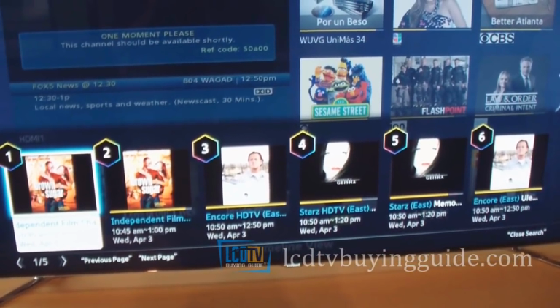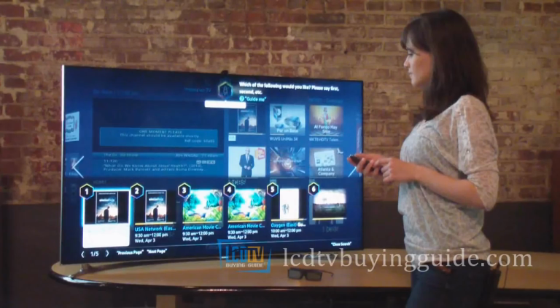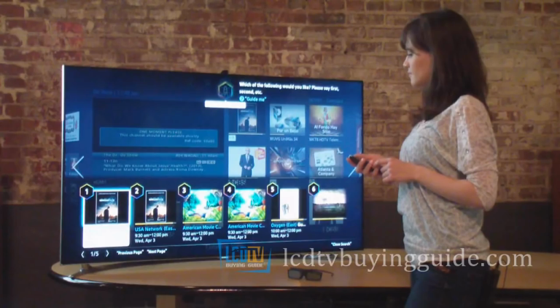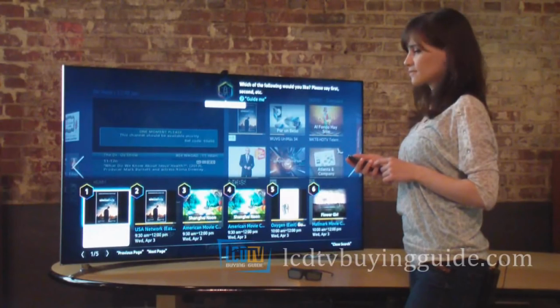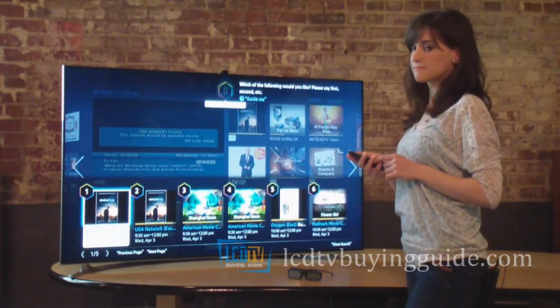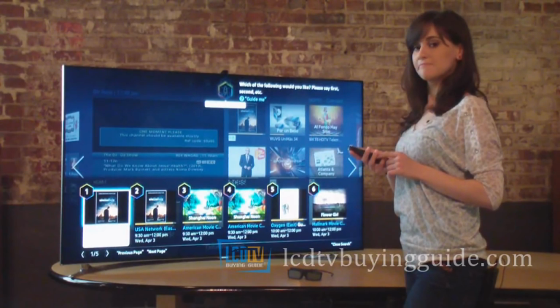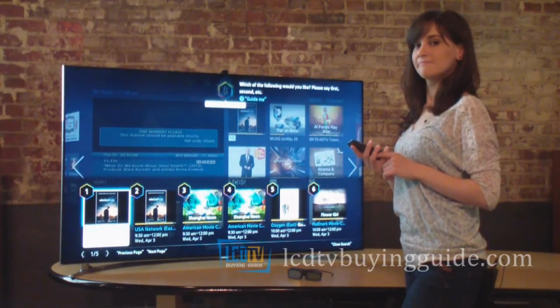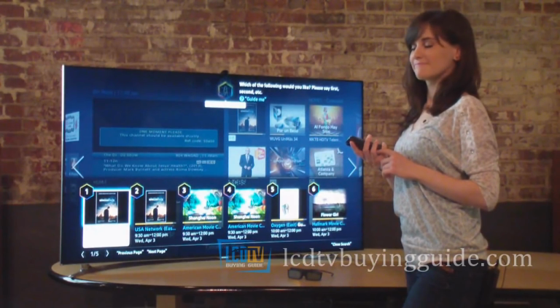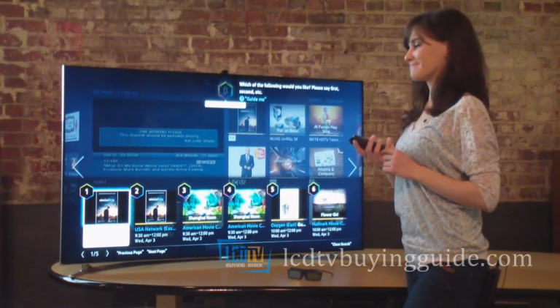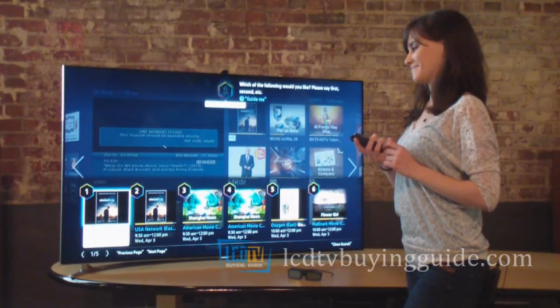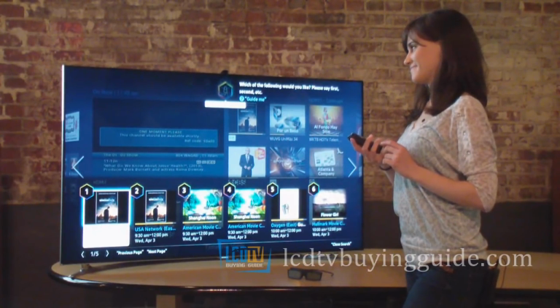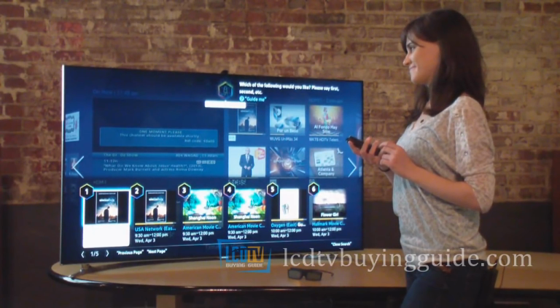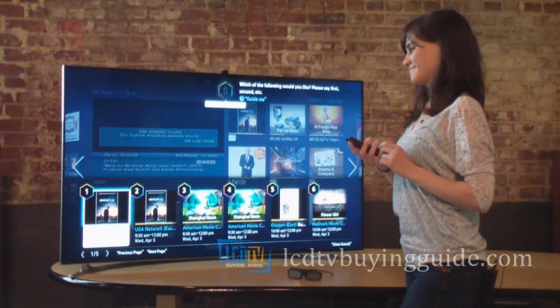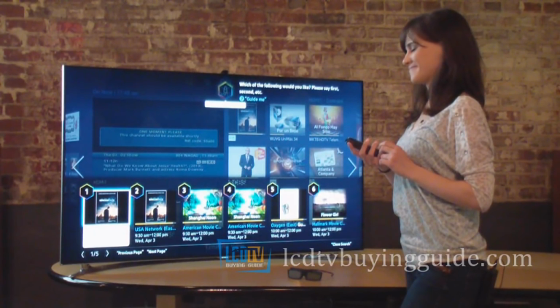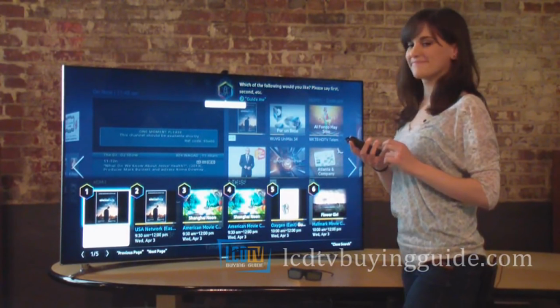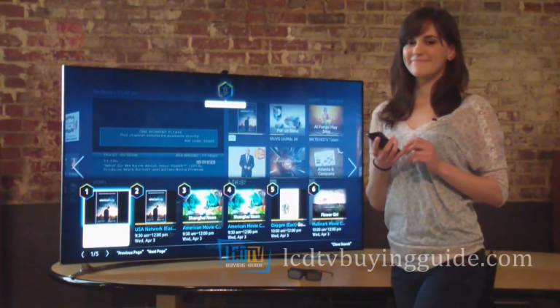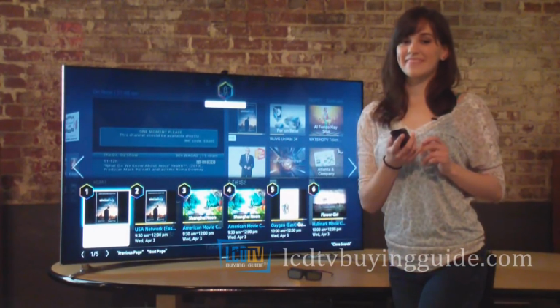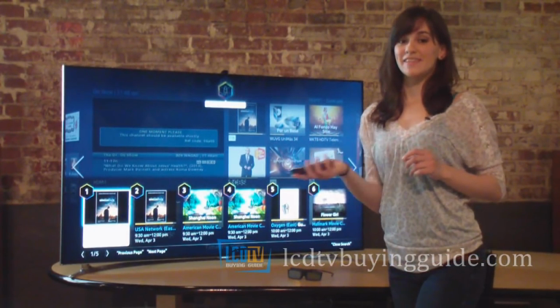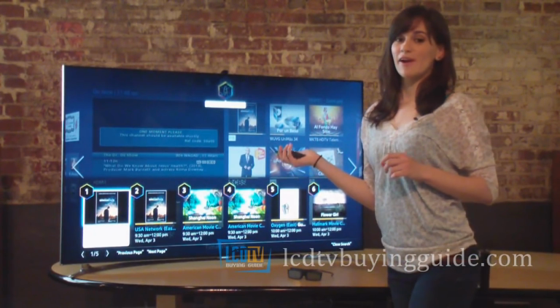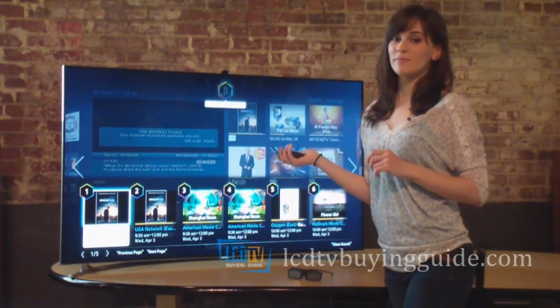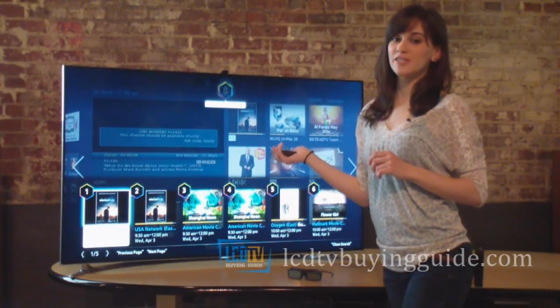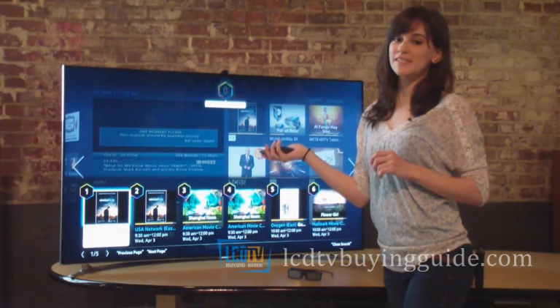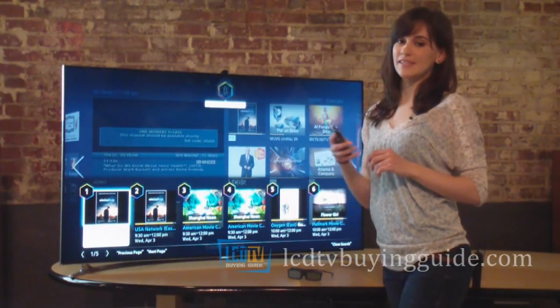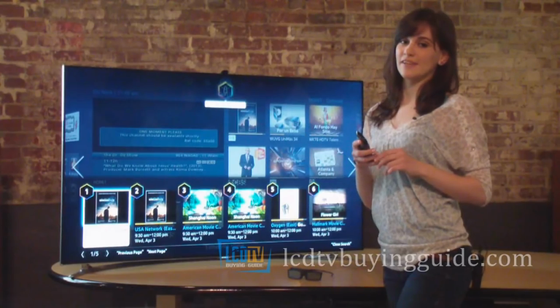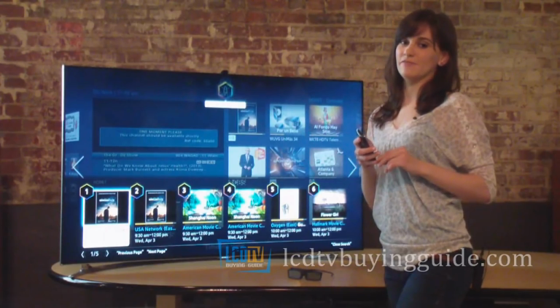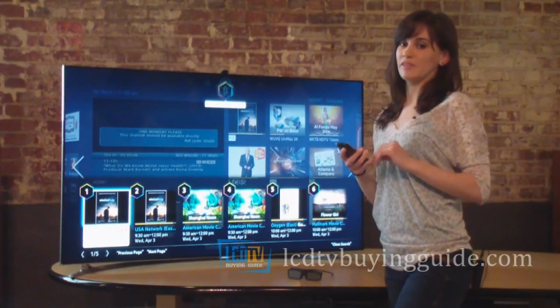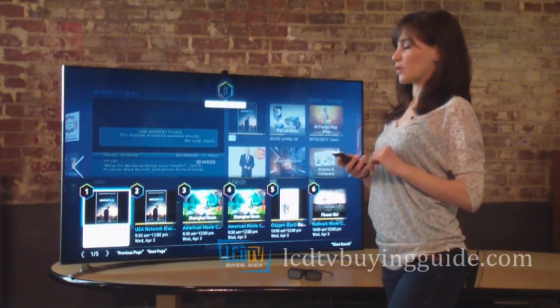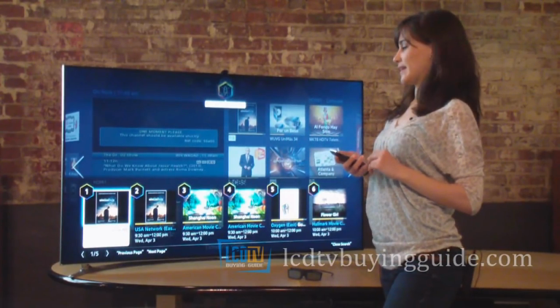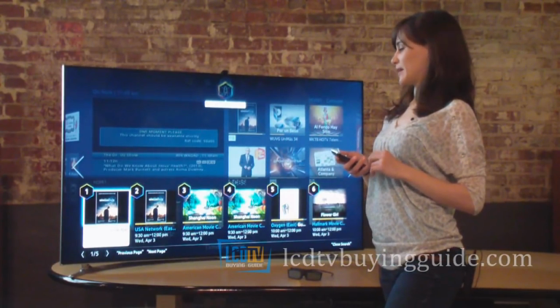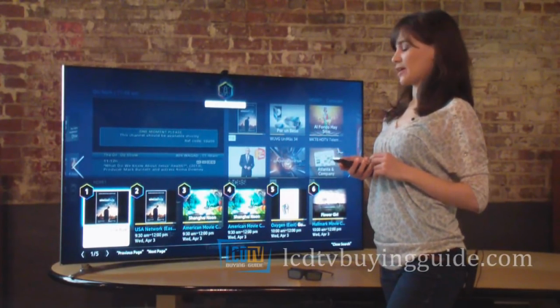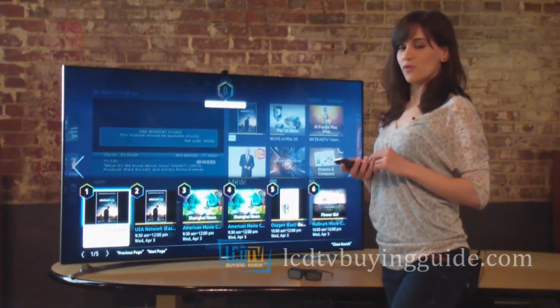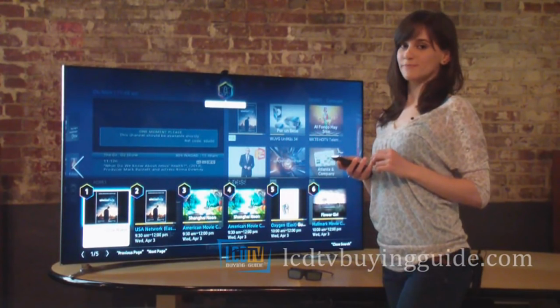Please say first, second, etc. The Smart Hub returns a list of movies broken down by channel for you.